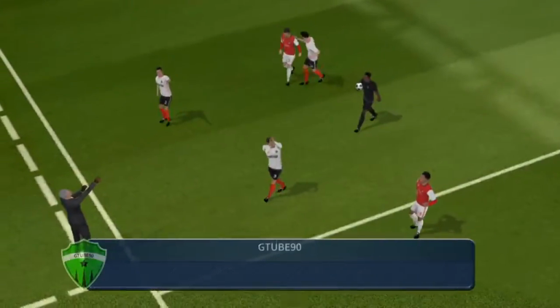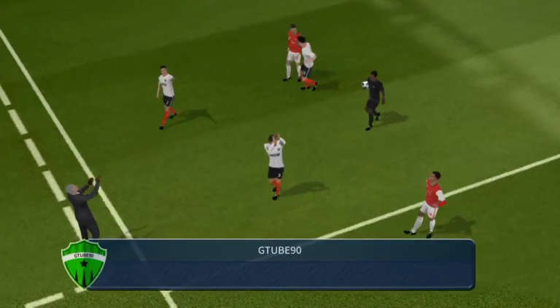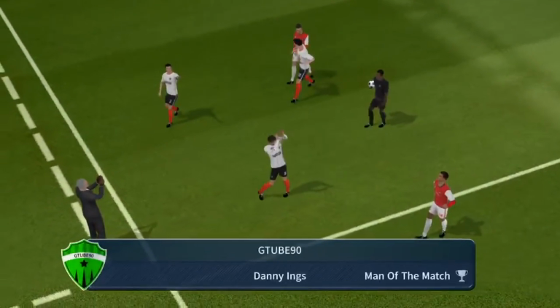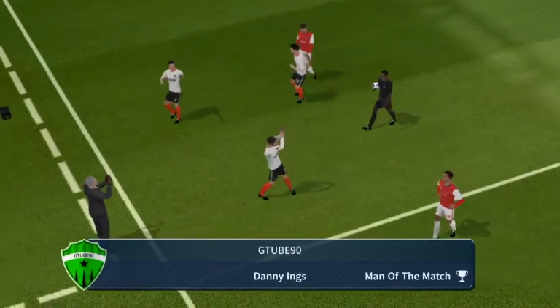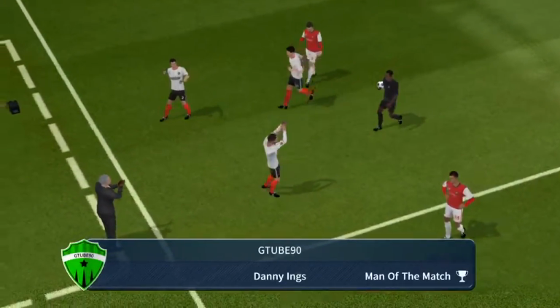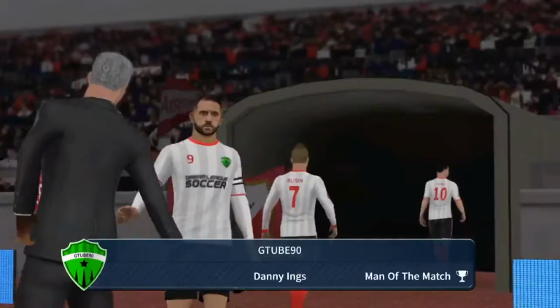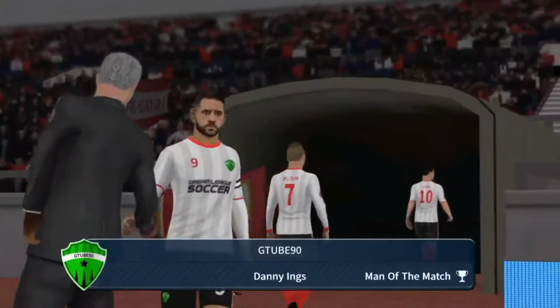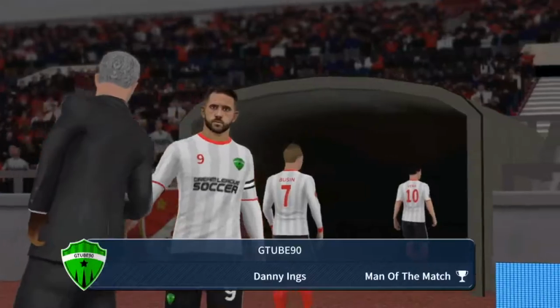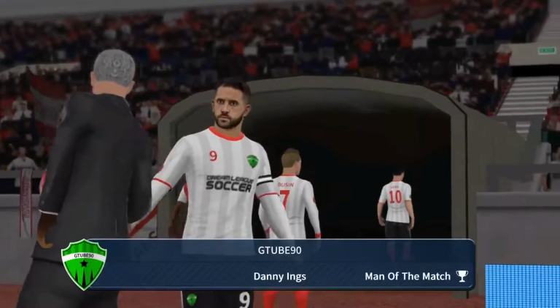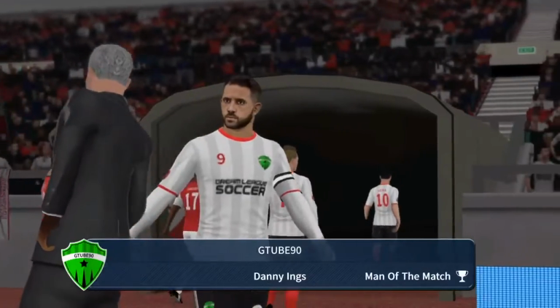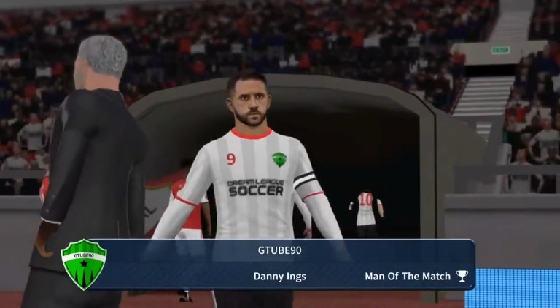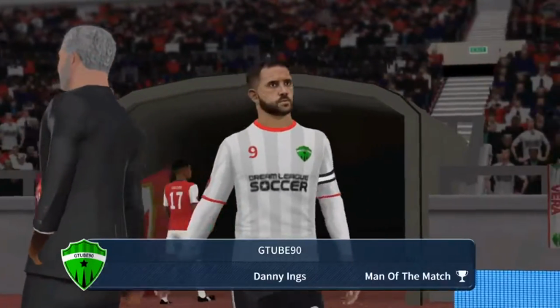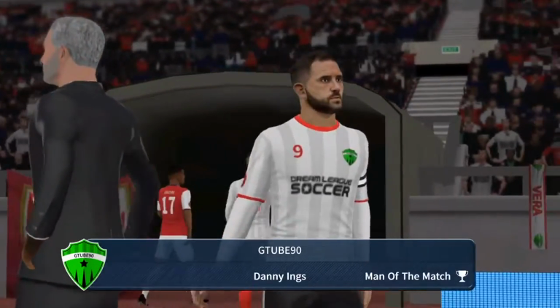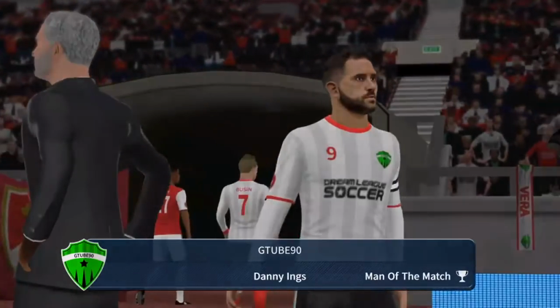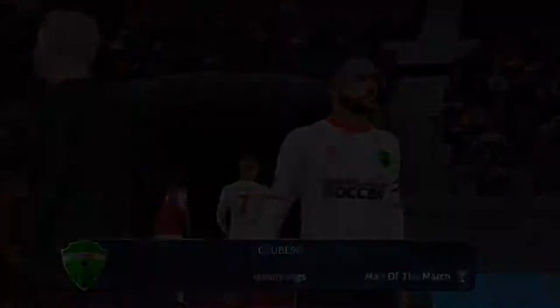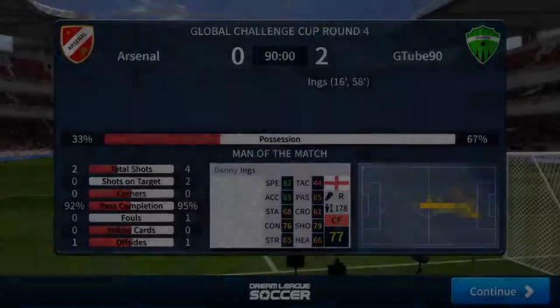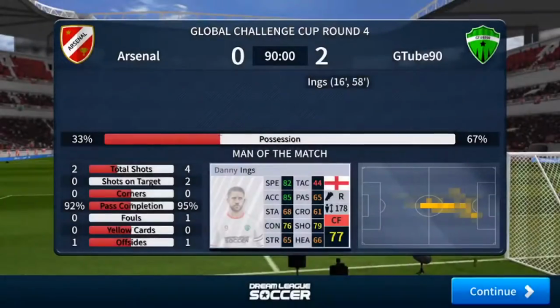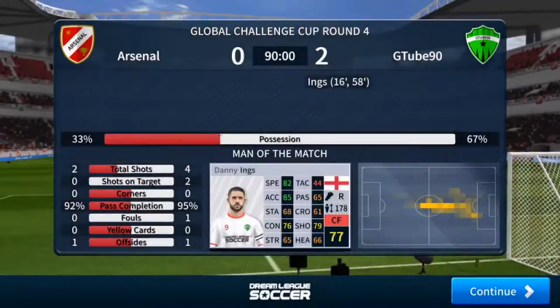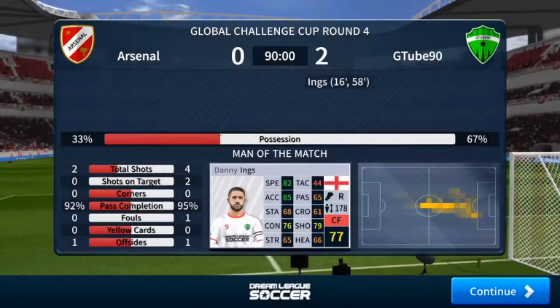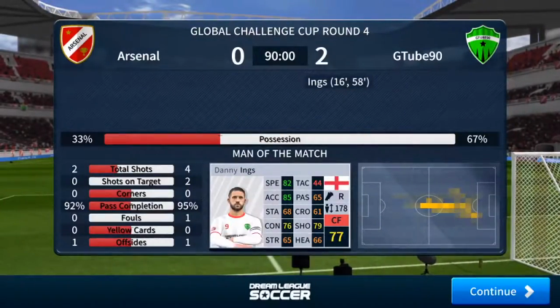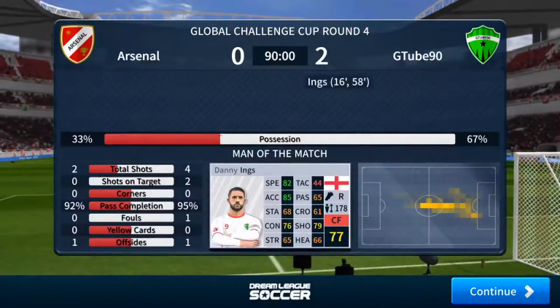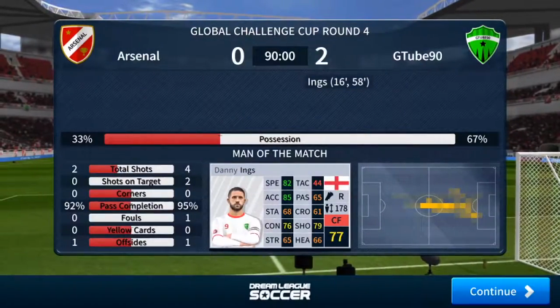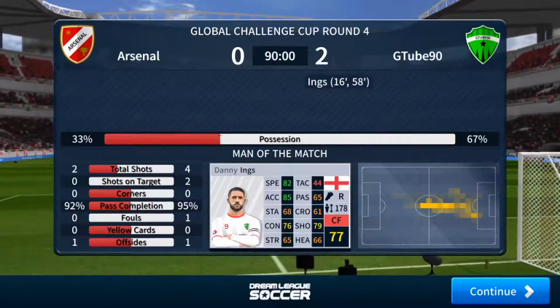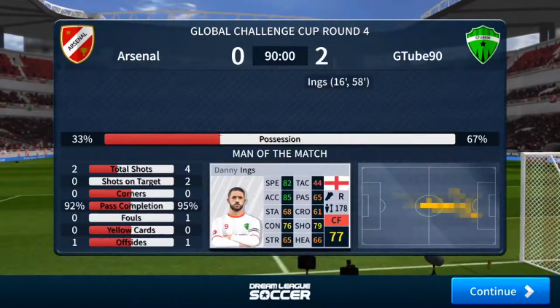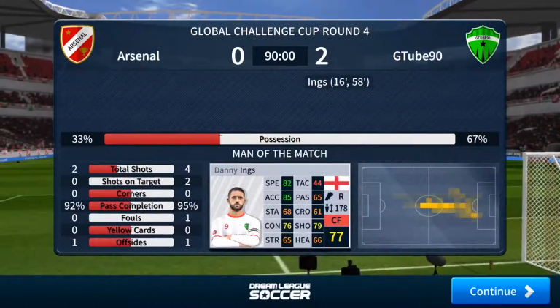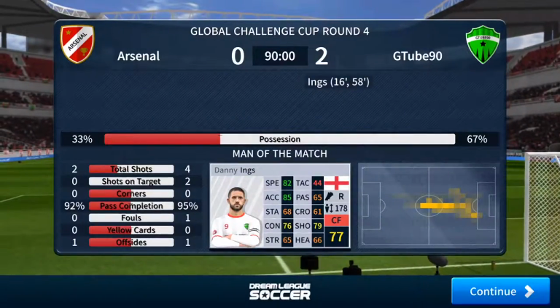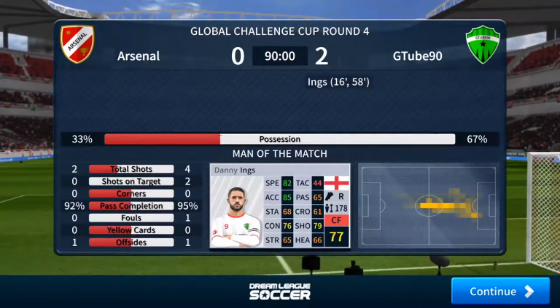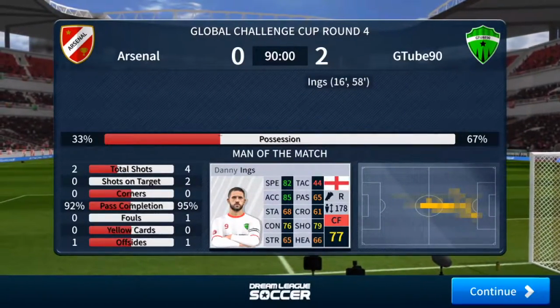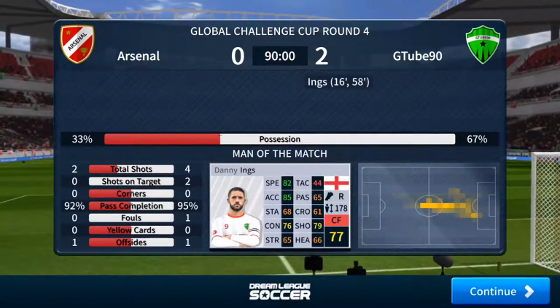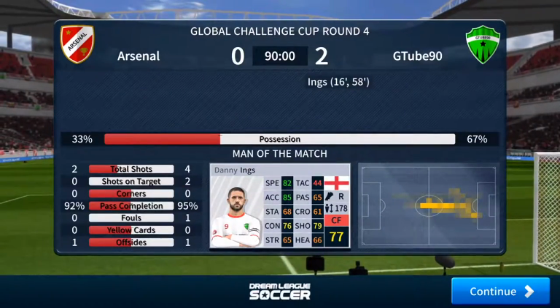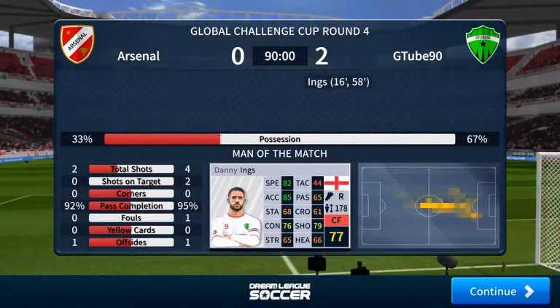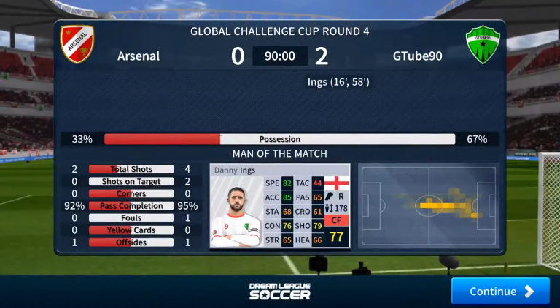He's led by example today, and that's why he's the team's captain — and today's Man of the Match.